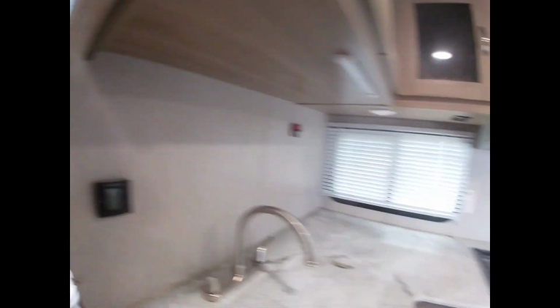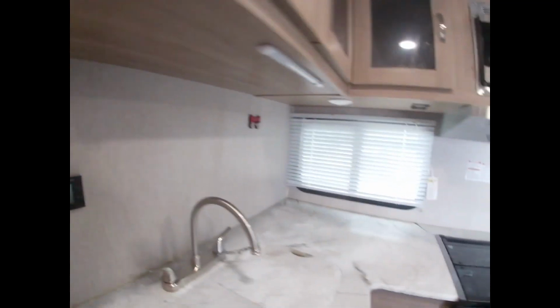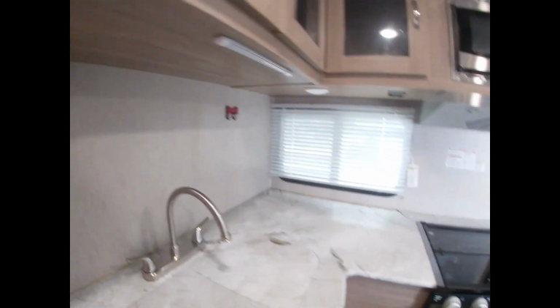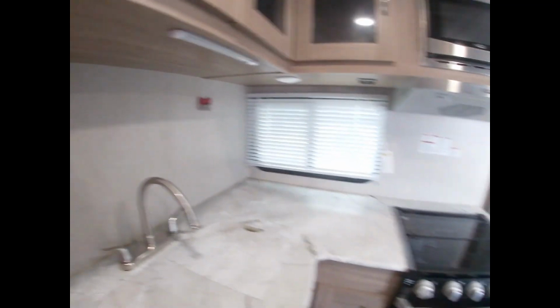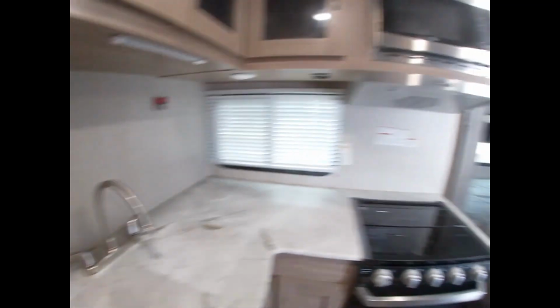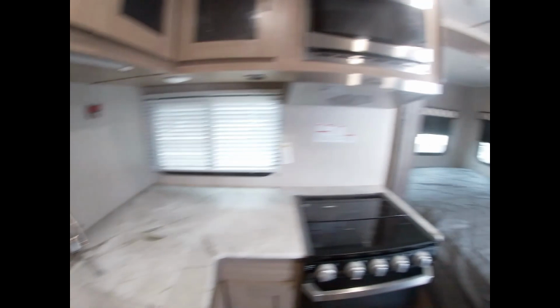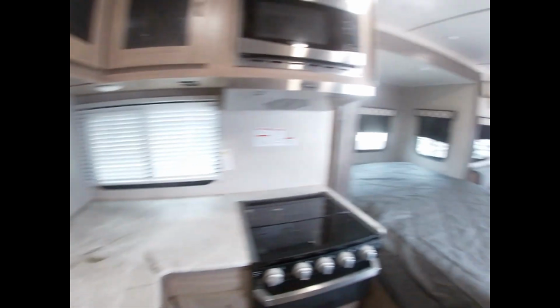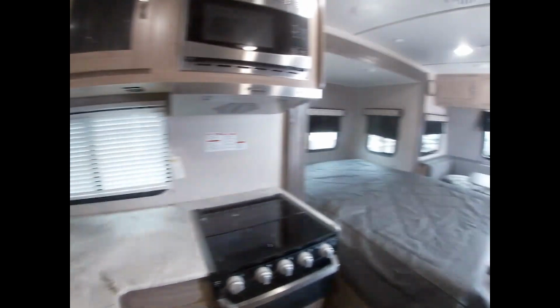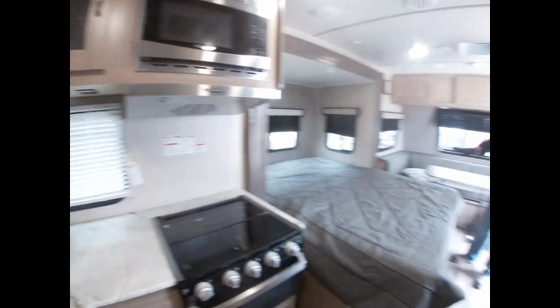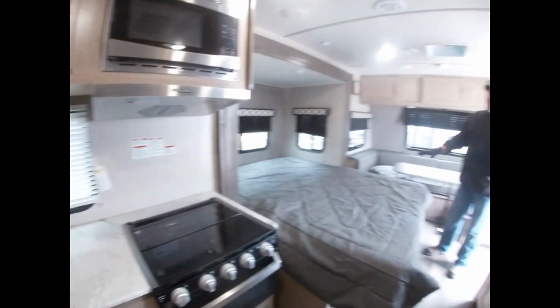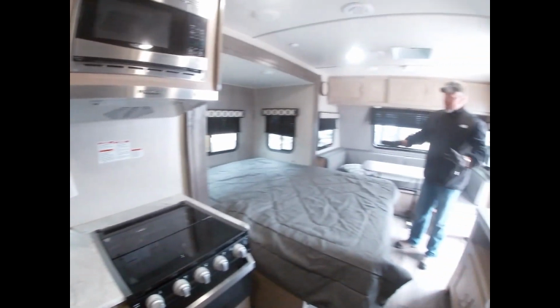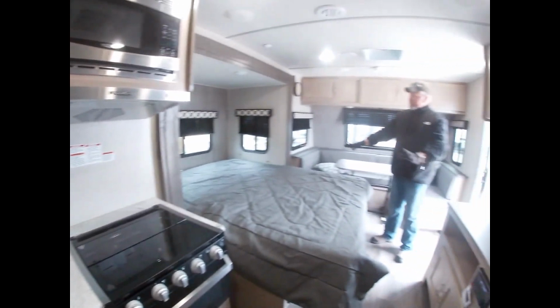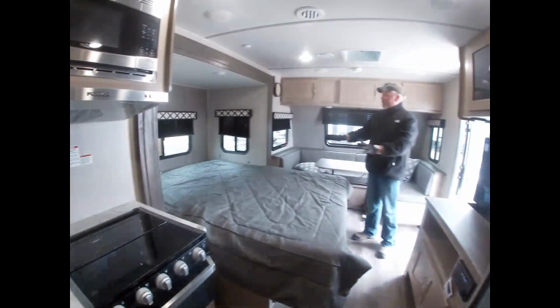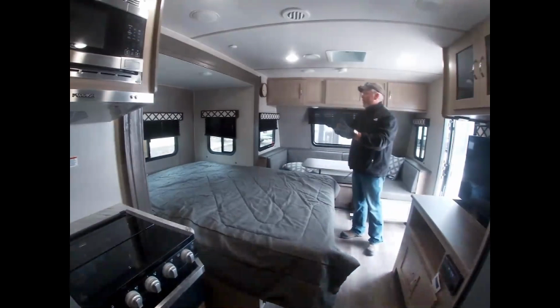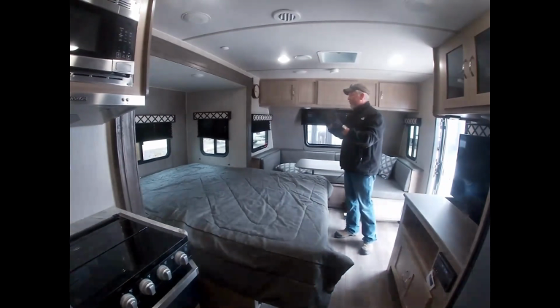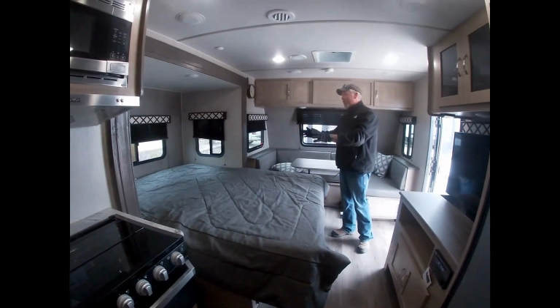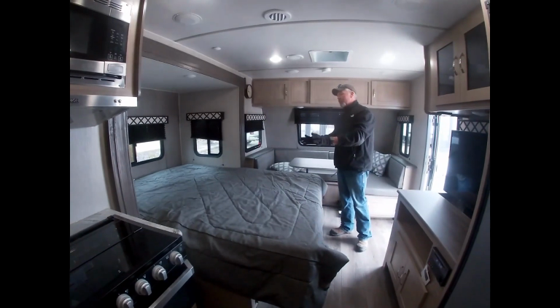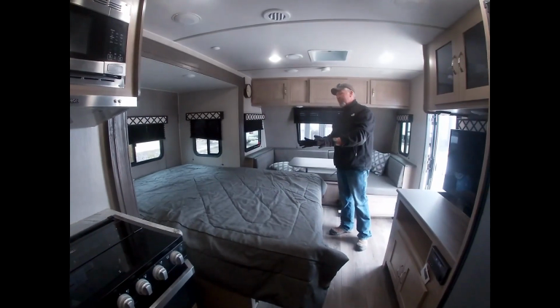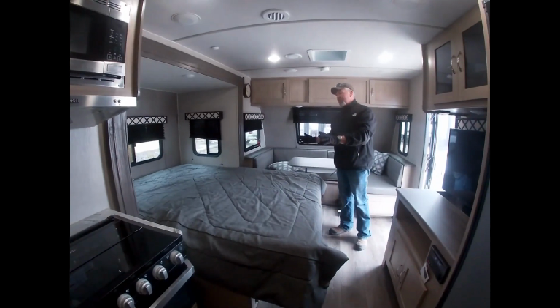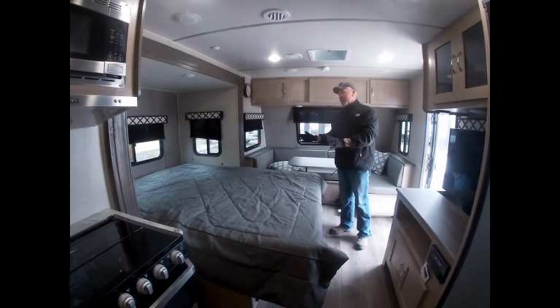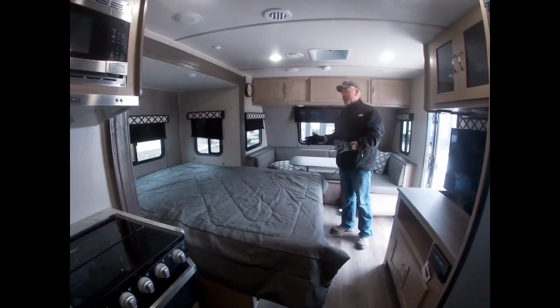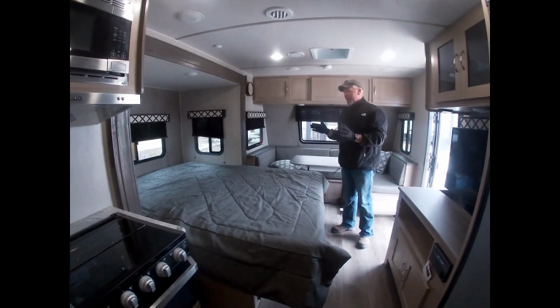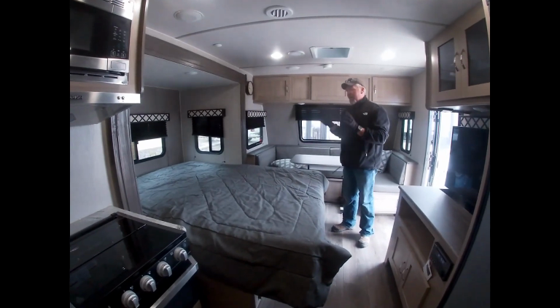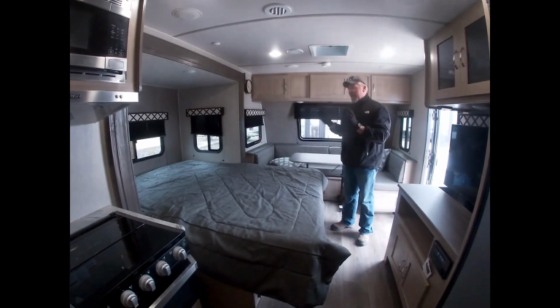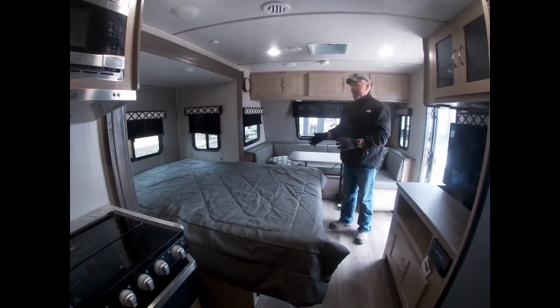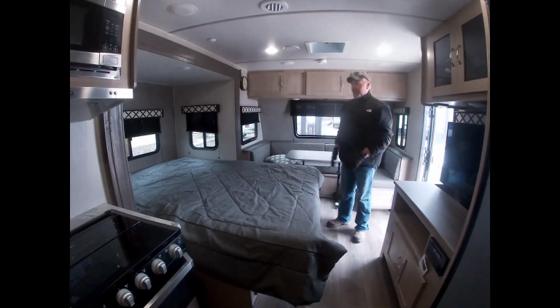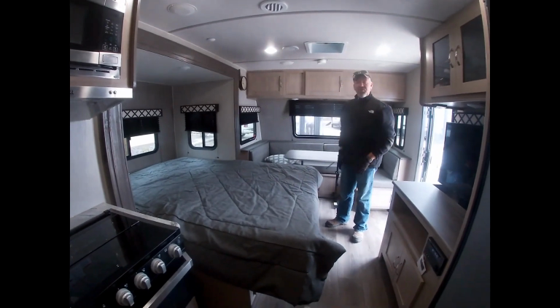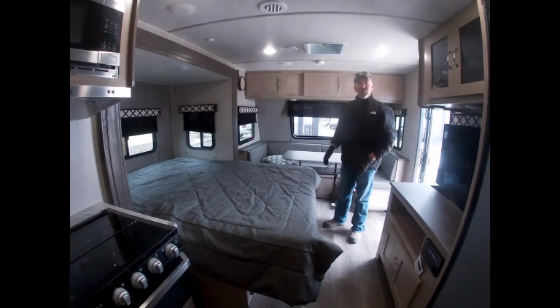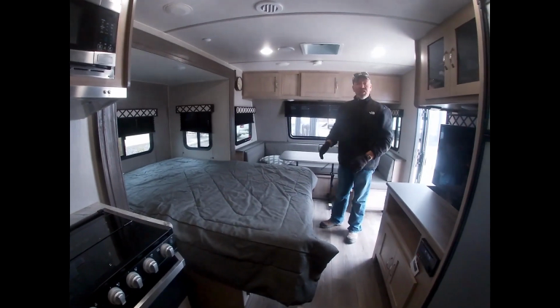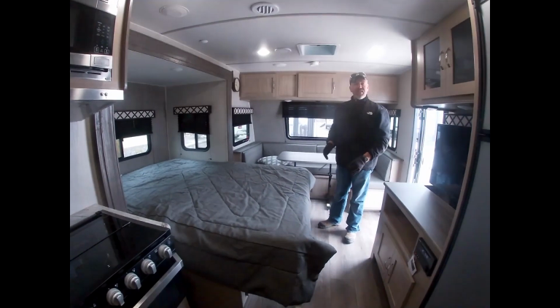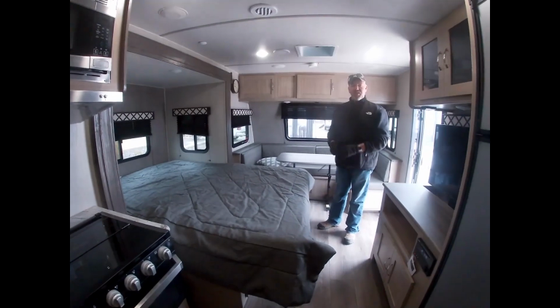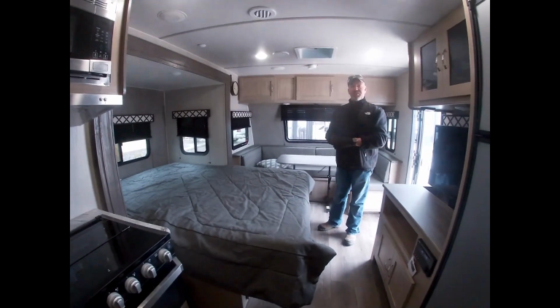The seating area on this trailer also folds into a full-size bed.